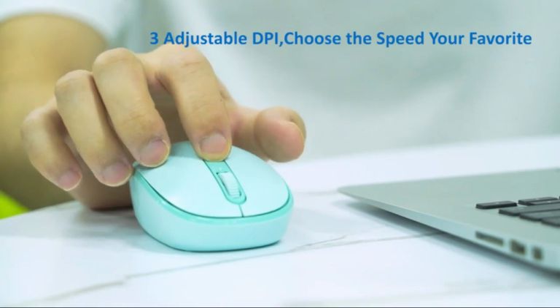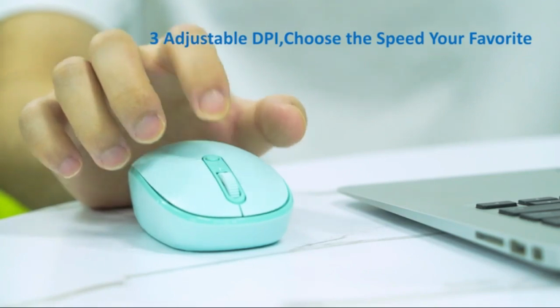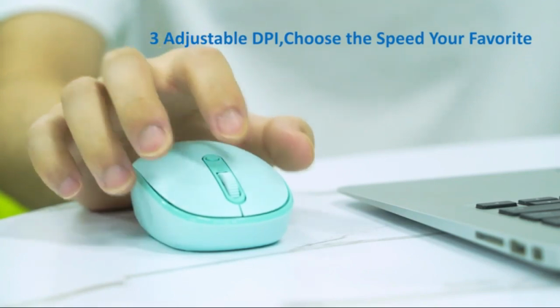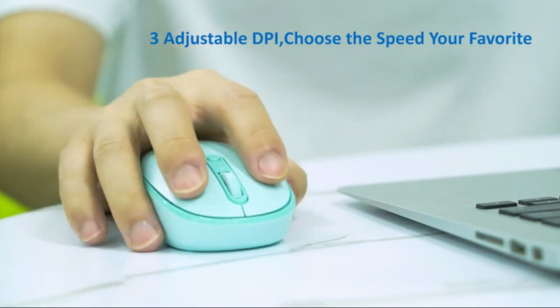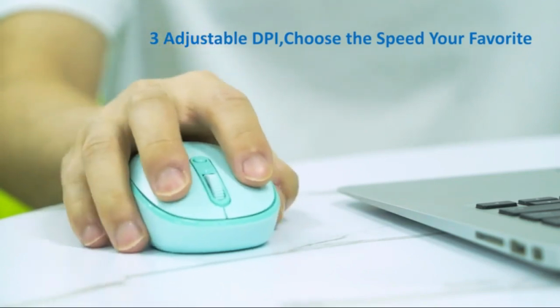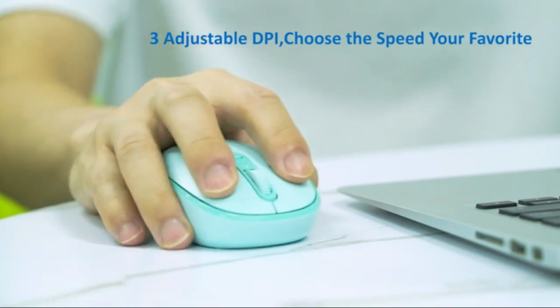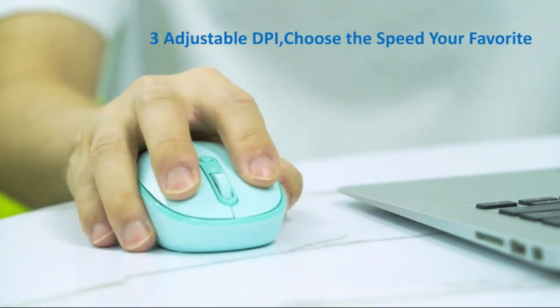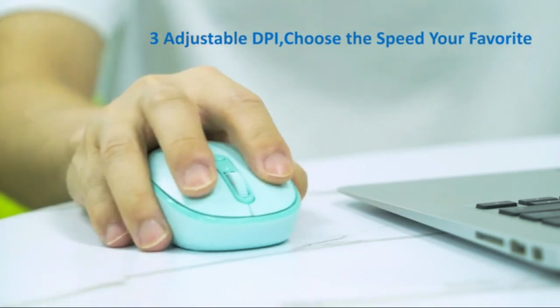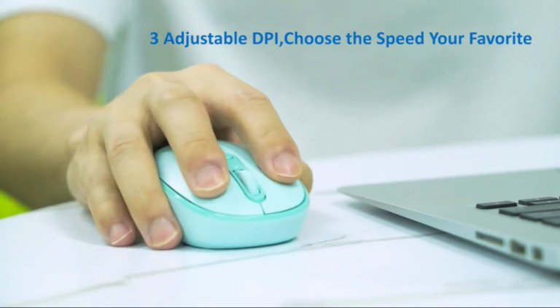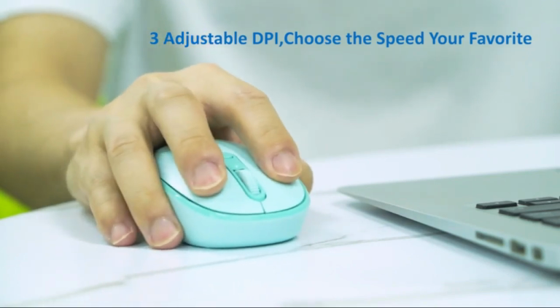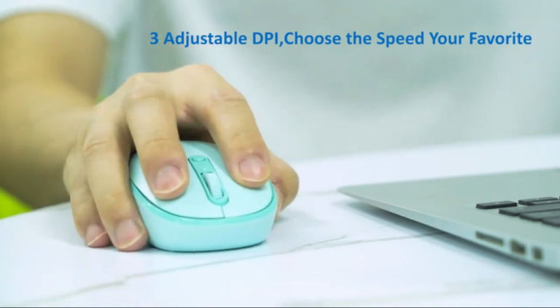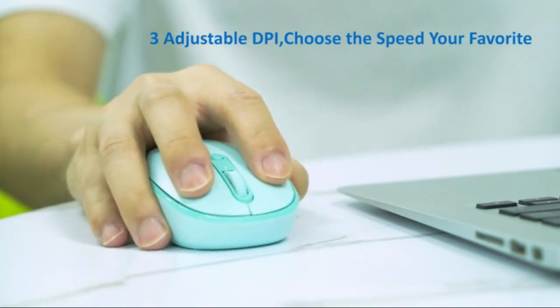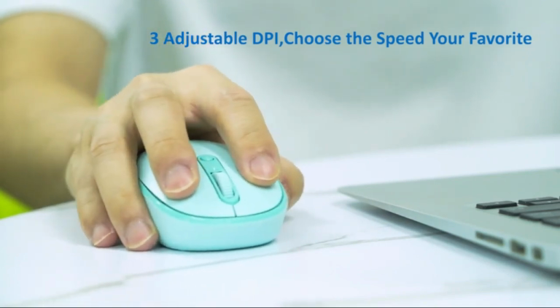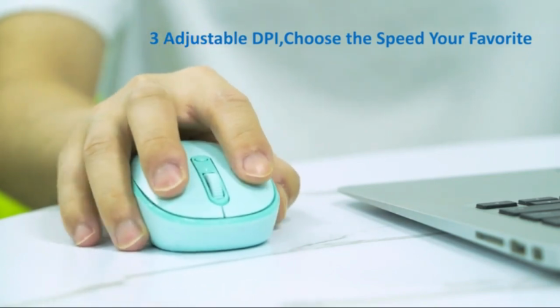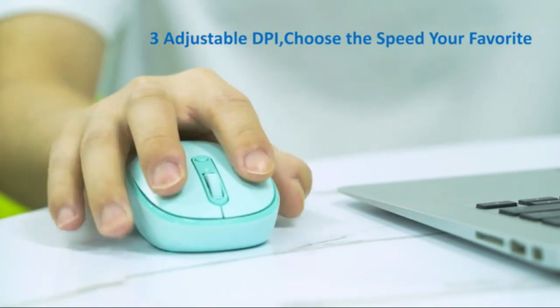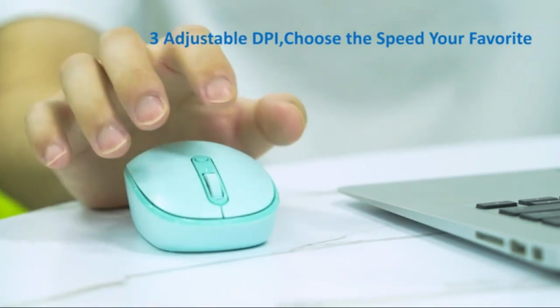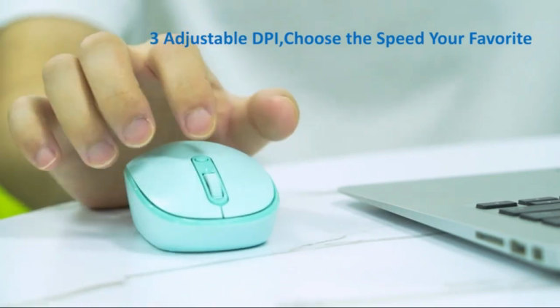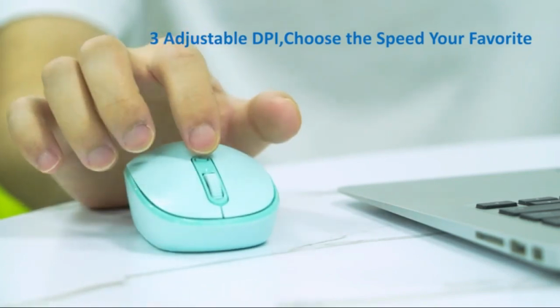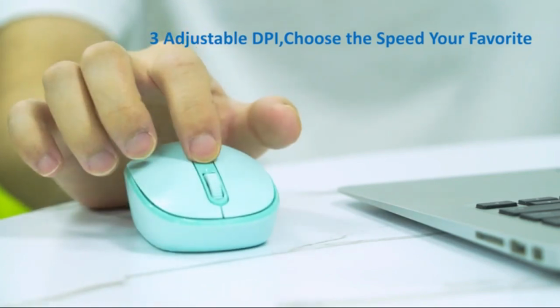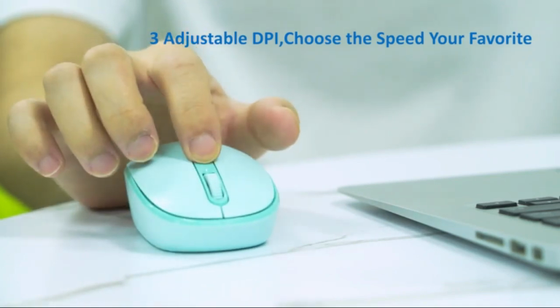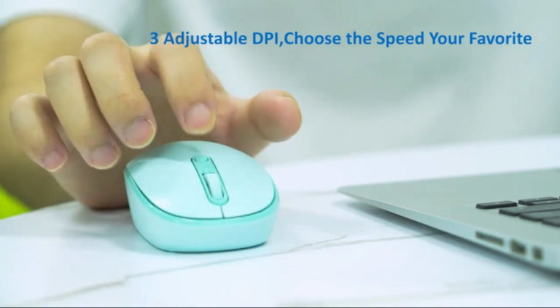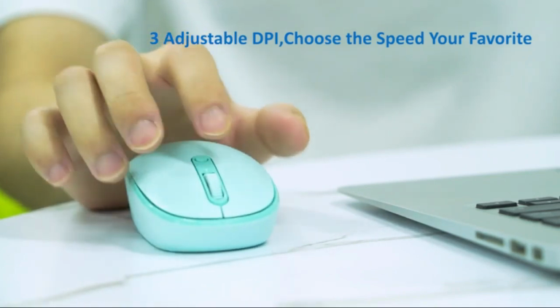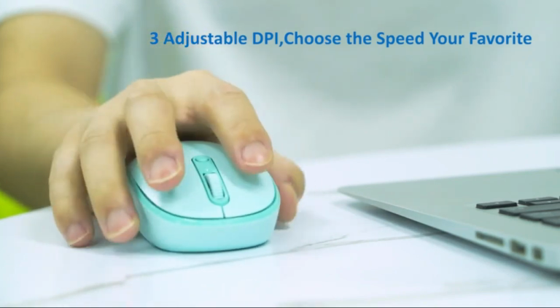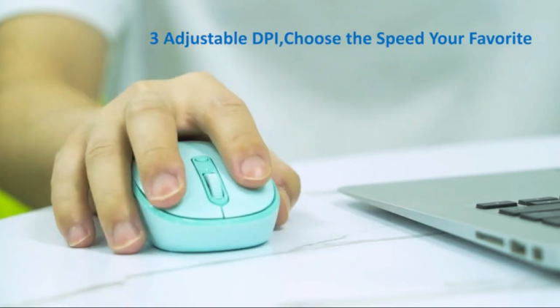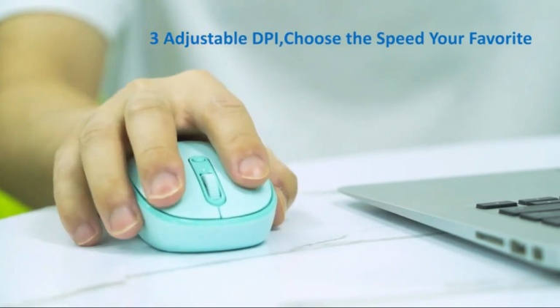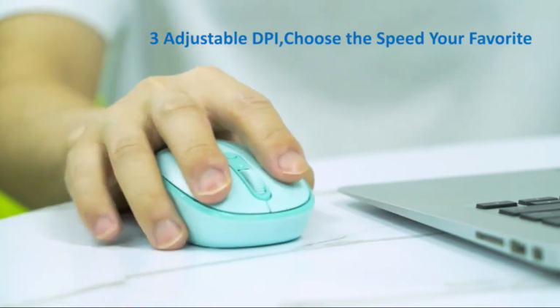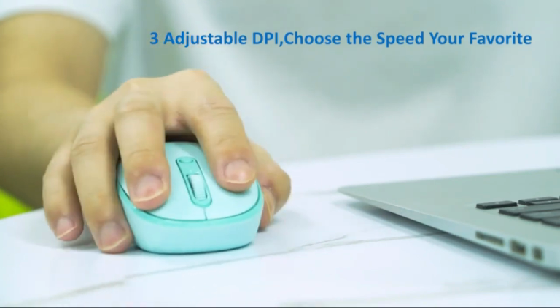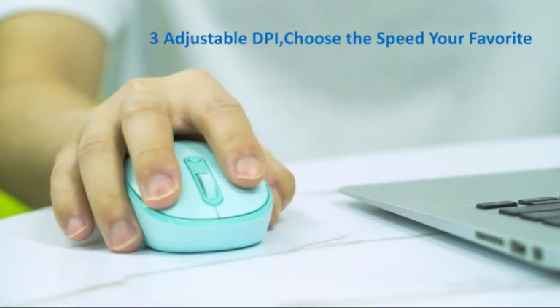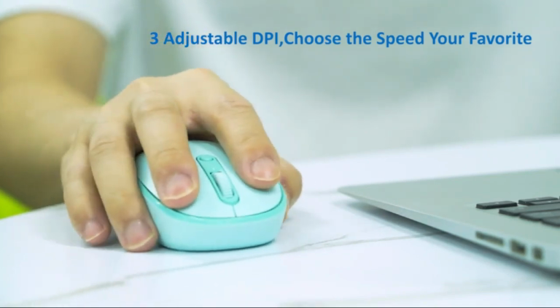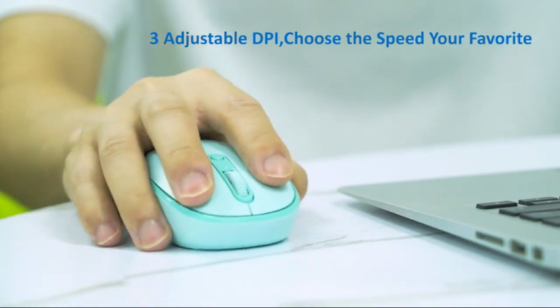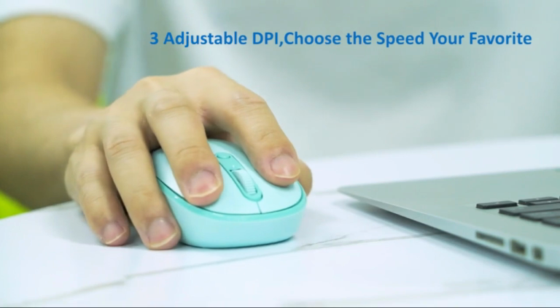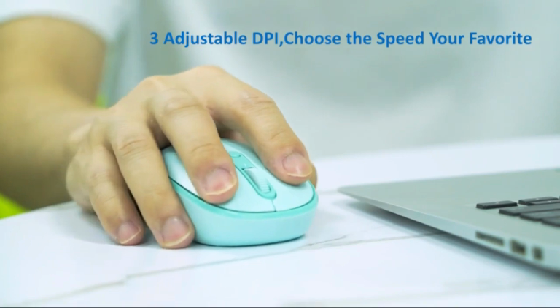Whether you're traveling or working from home, Truec Wireless Mouse is the perfect companion for your device.